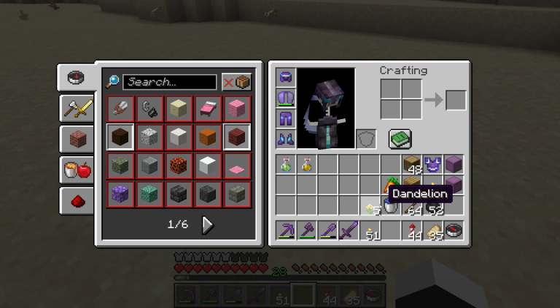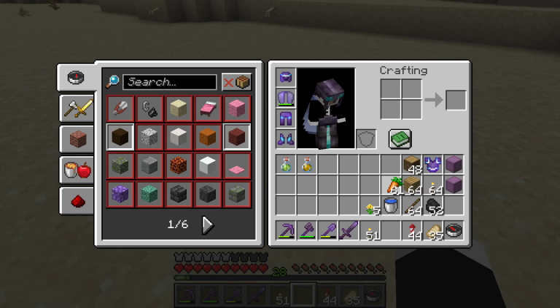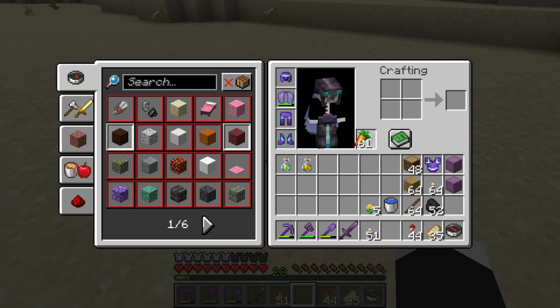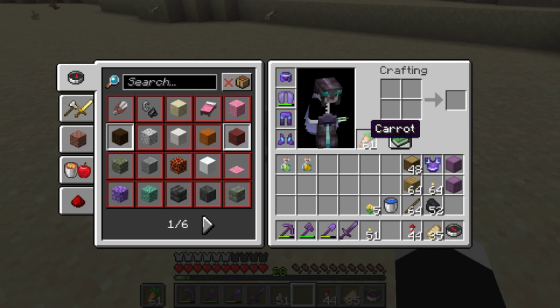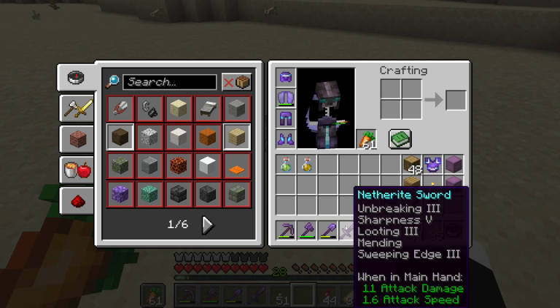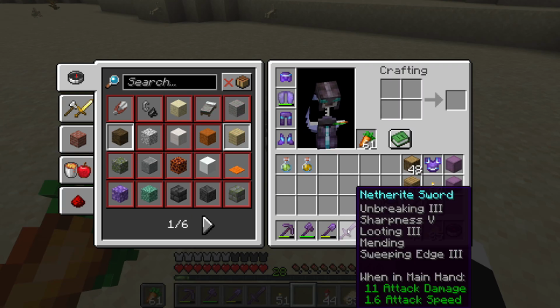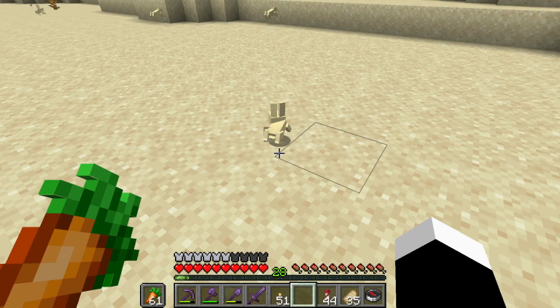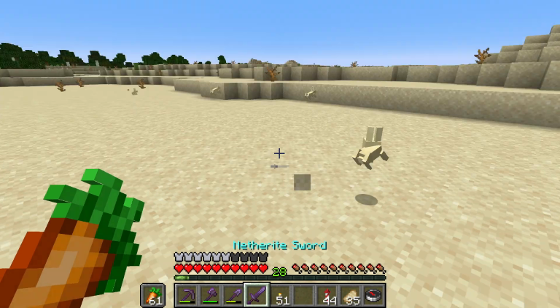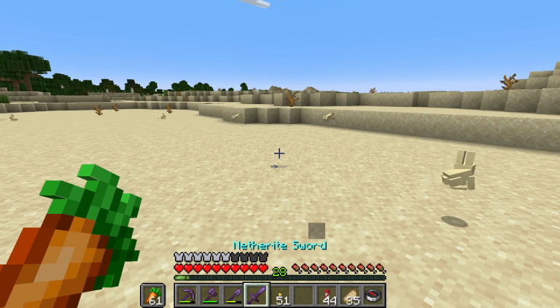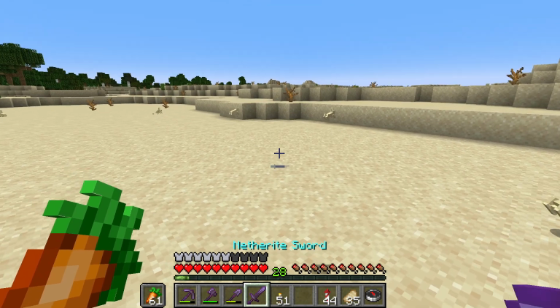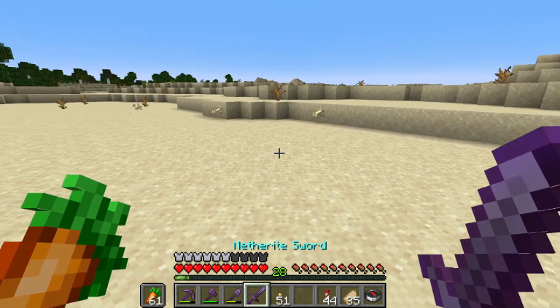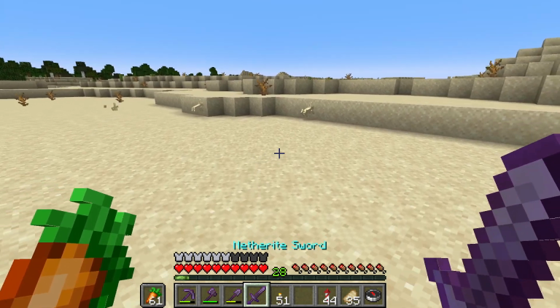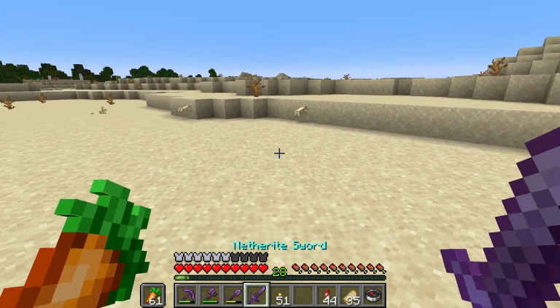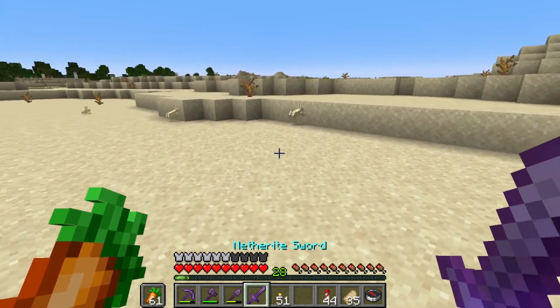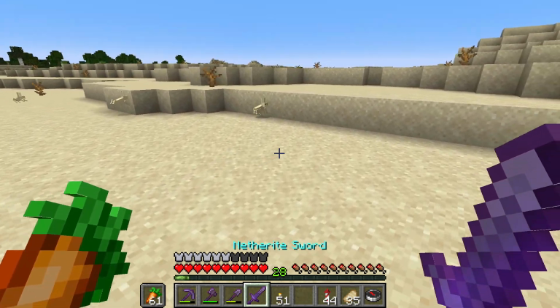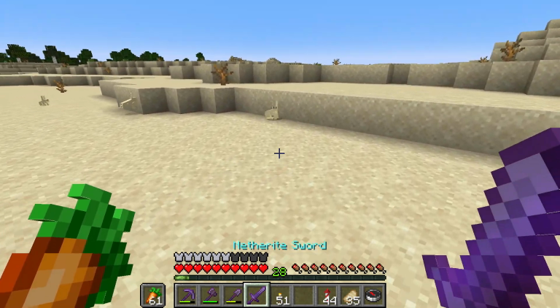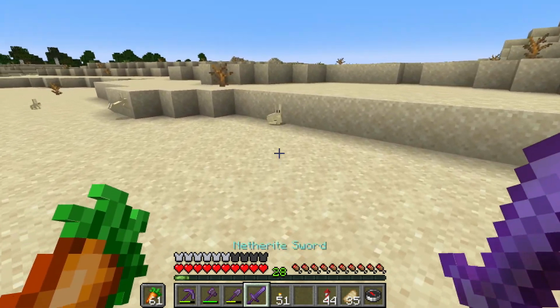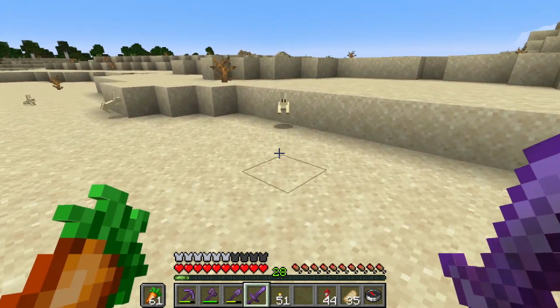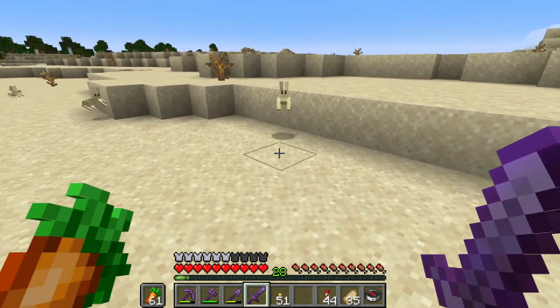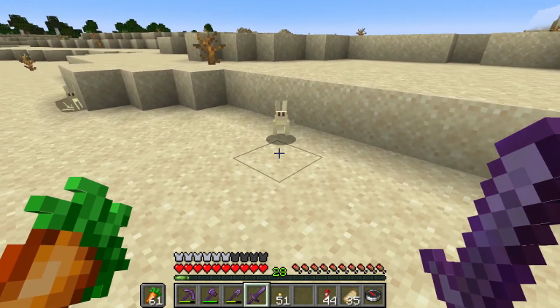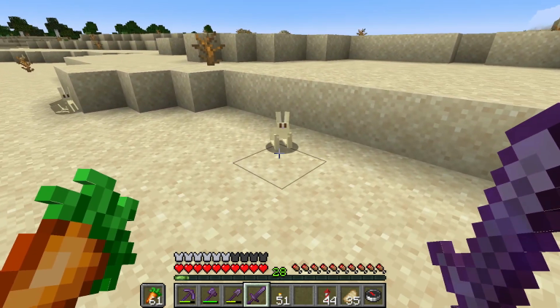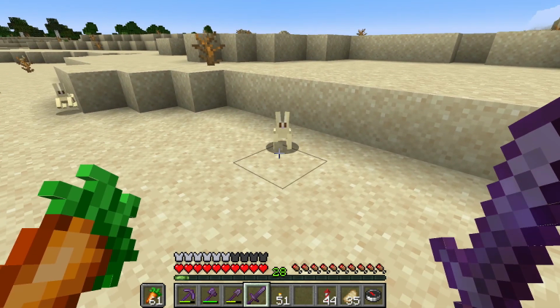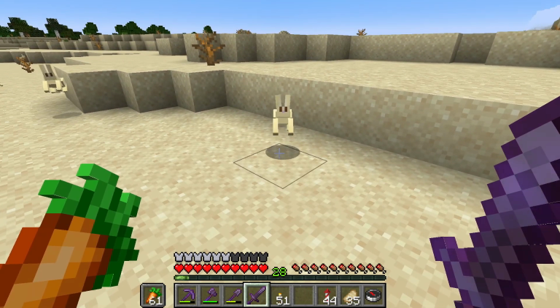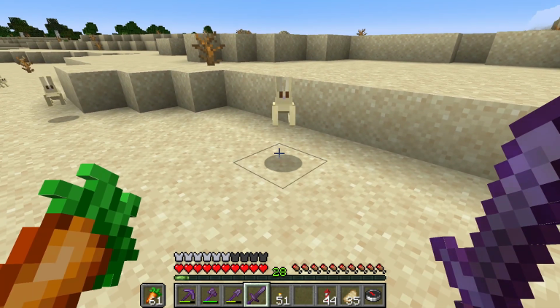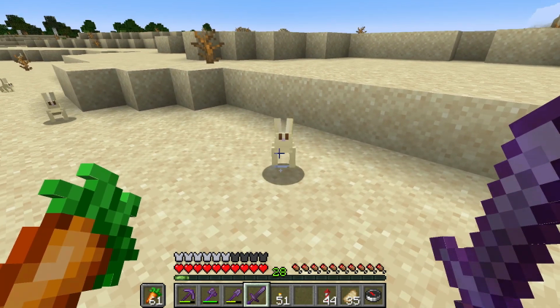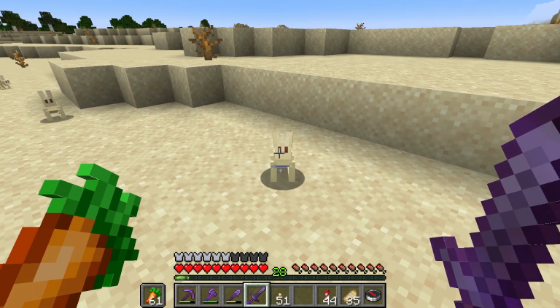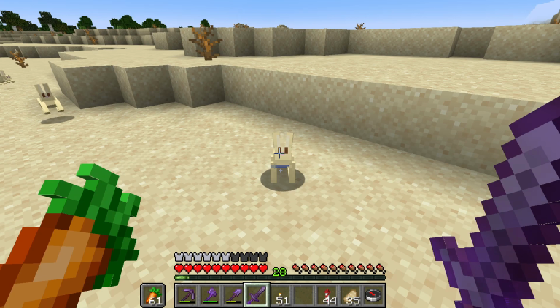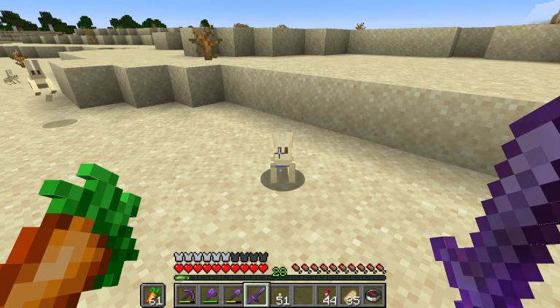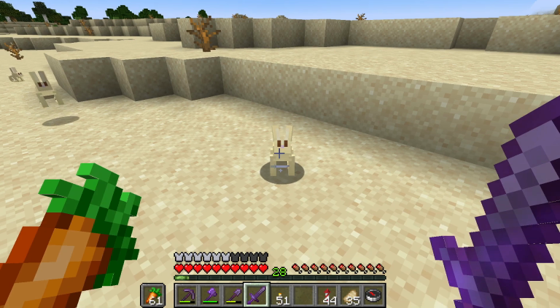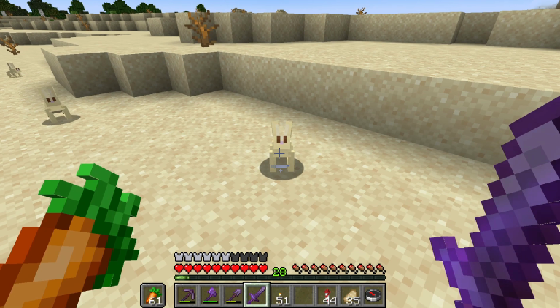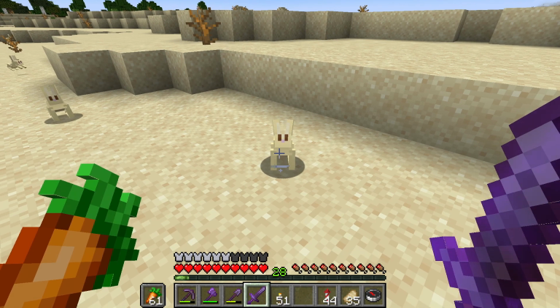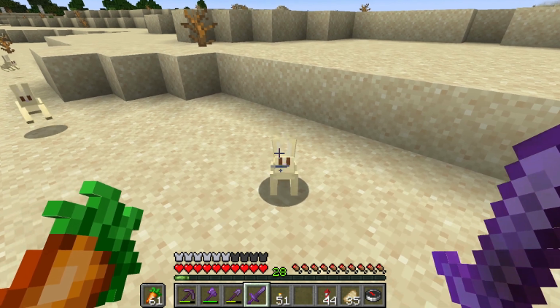I want to show you how to get rabbit's foot. You go to the rabbit, kill it, and hope that it drops its foot.